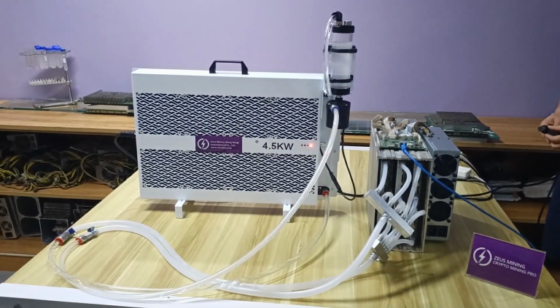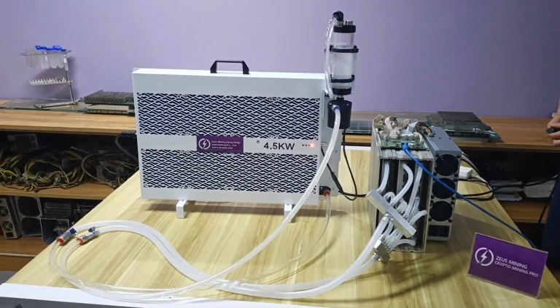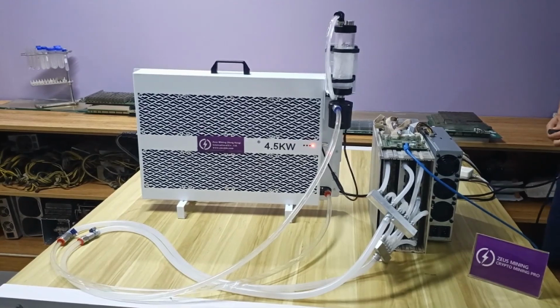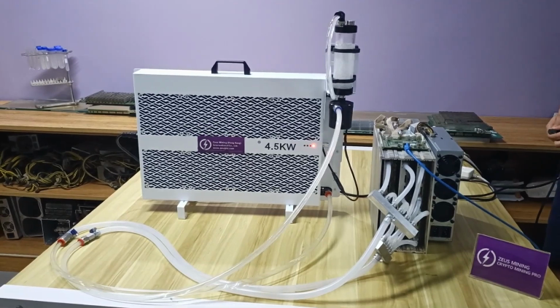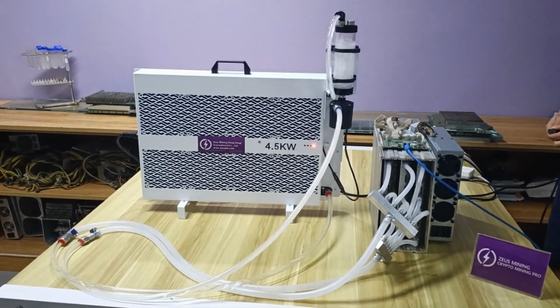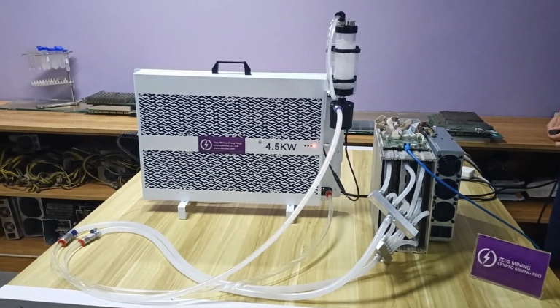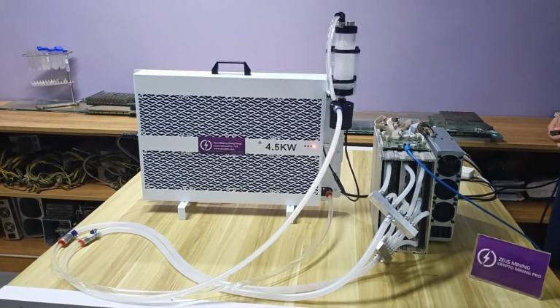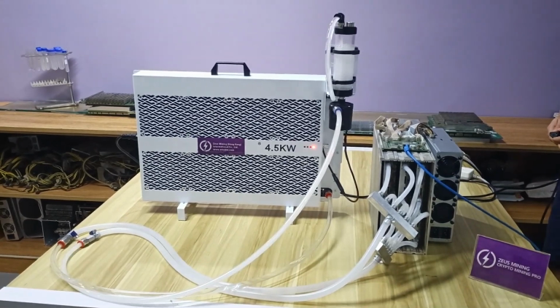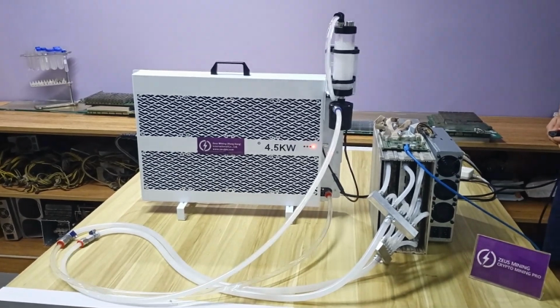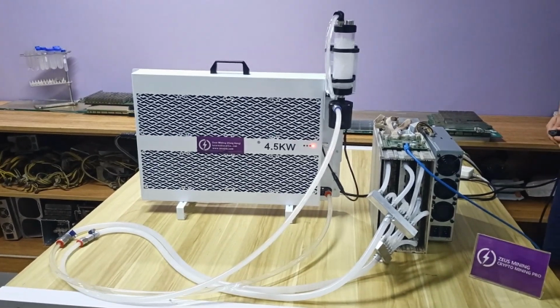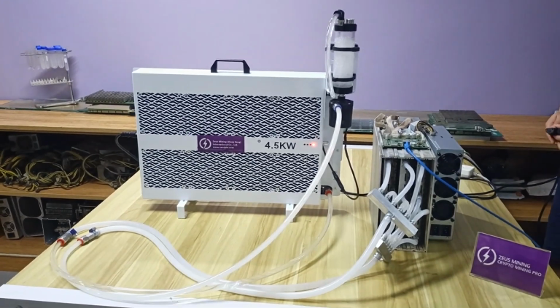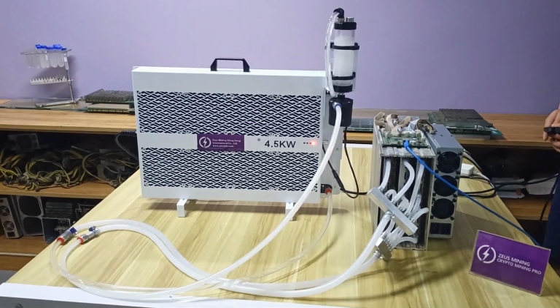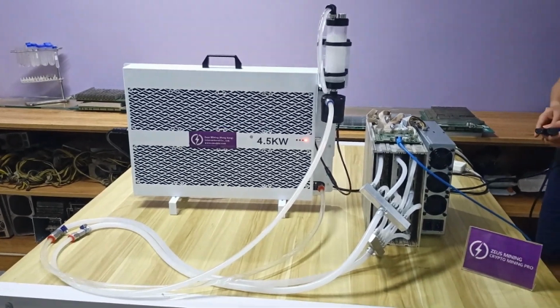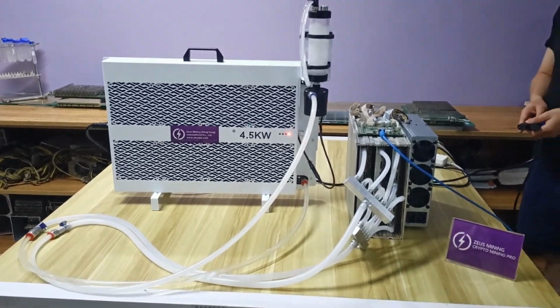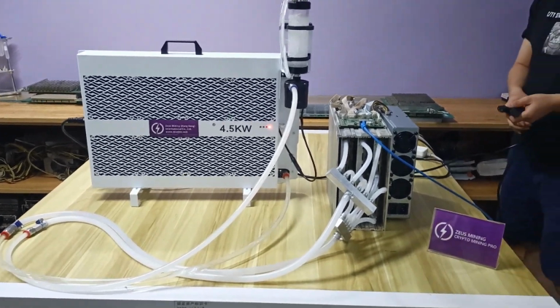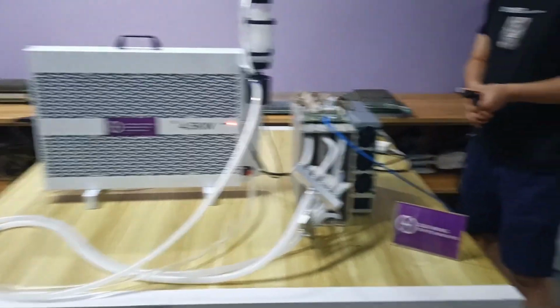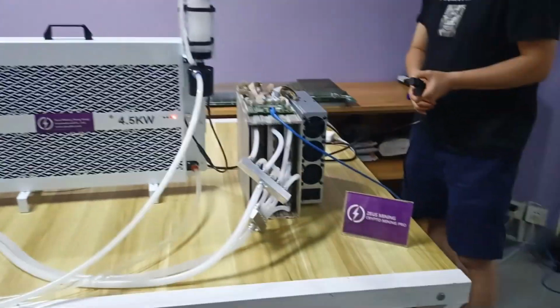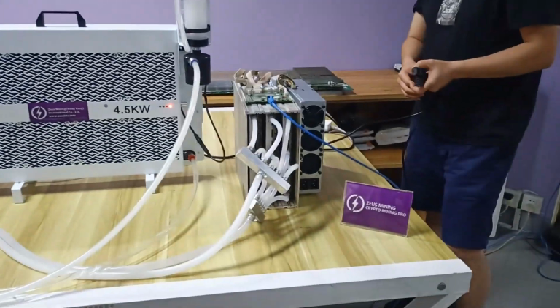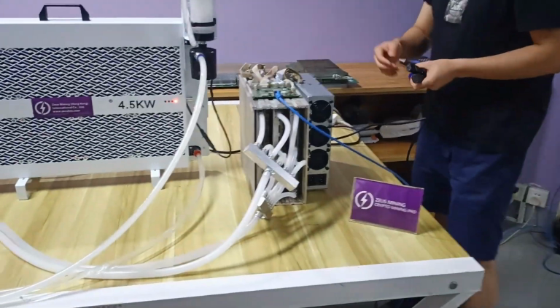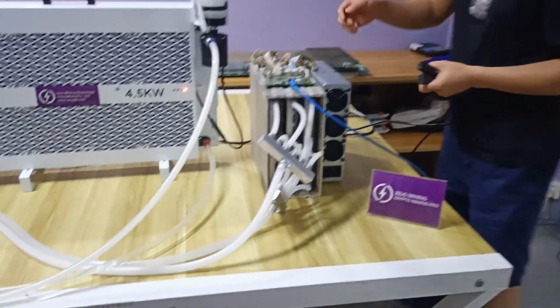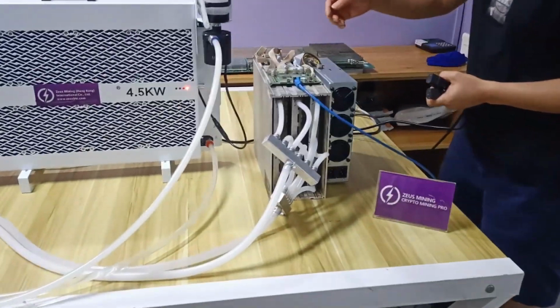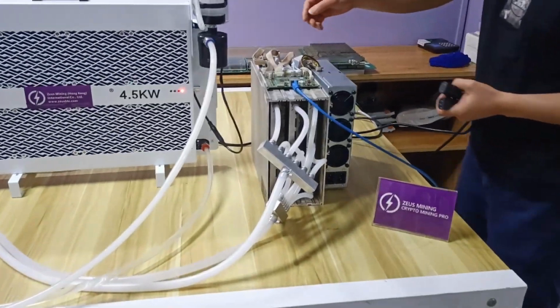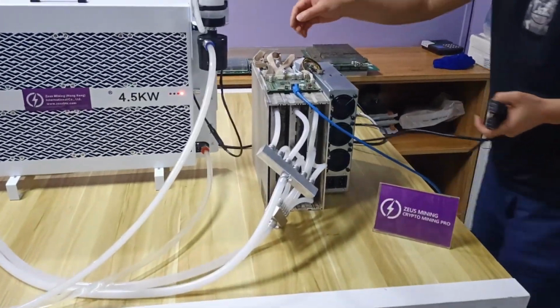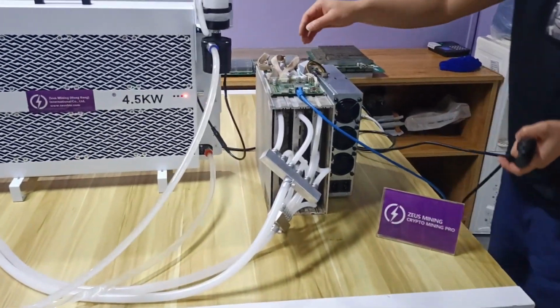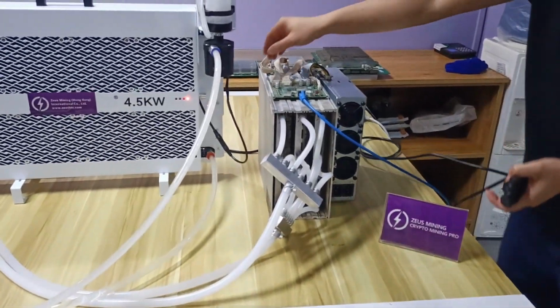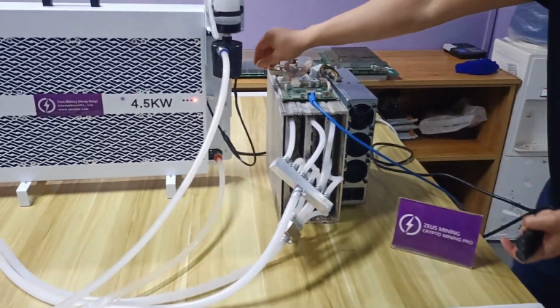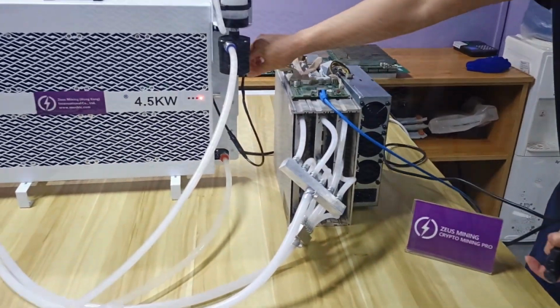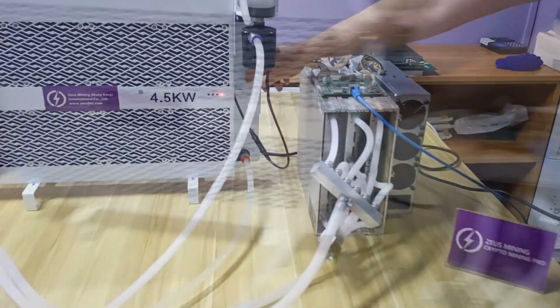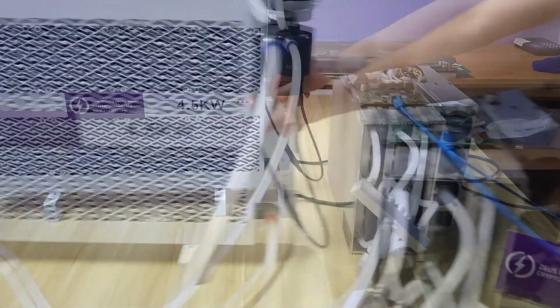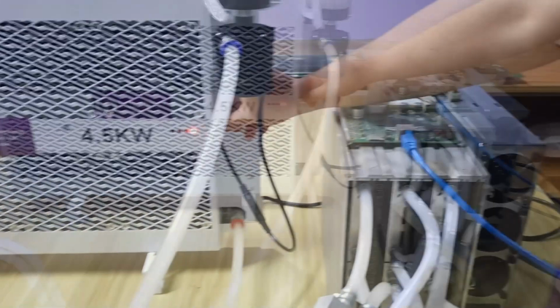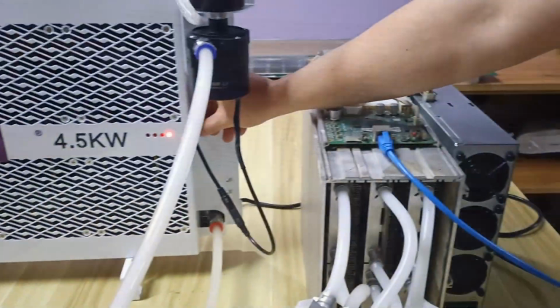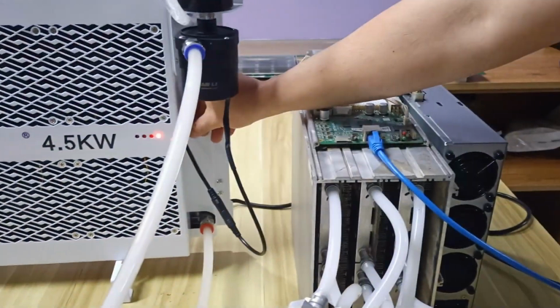Finally, let's run the Antminer D7 to see the effect after modifying the water cooling kit.